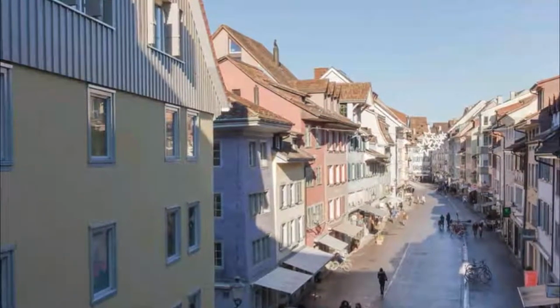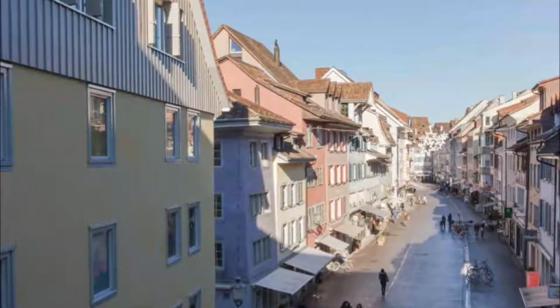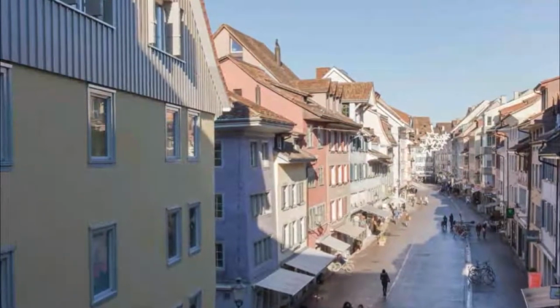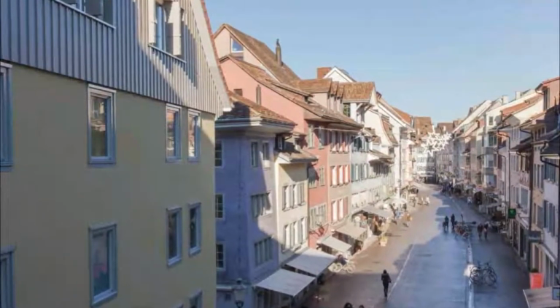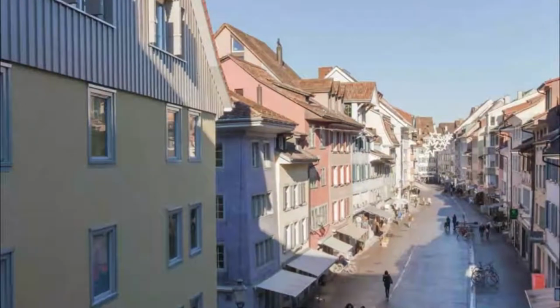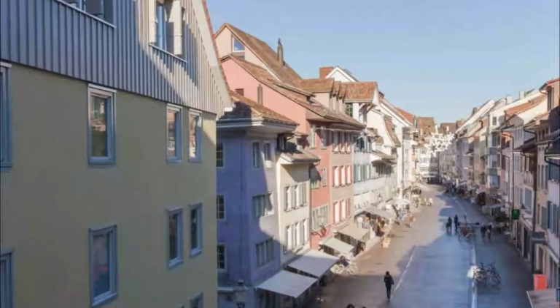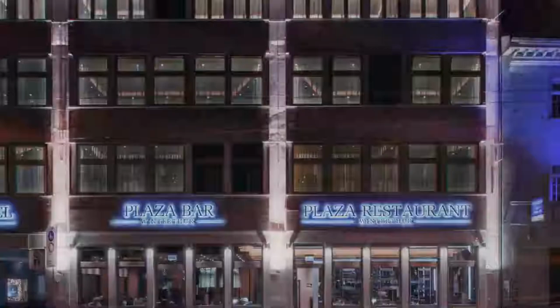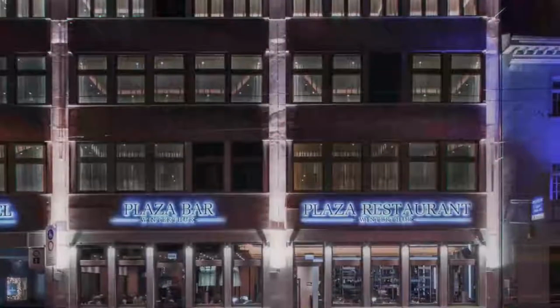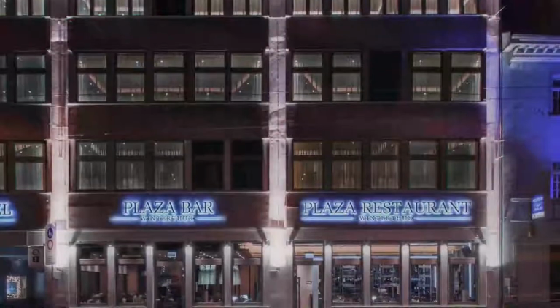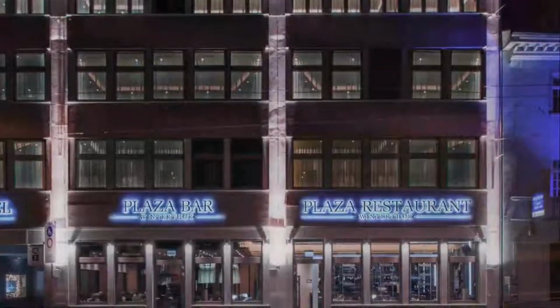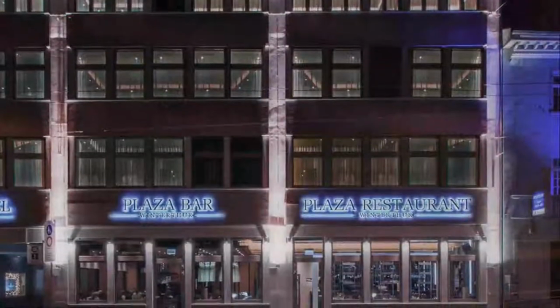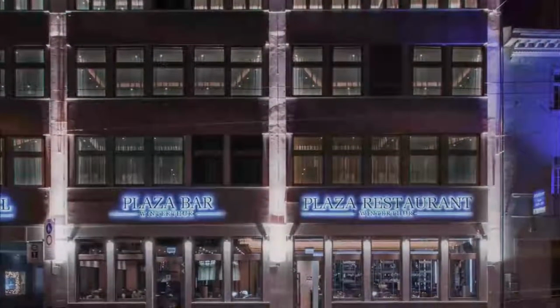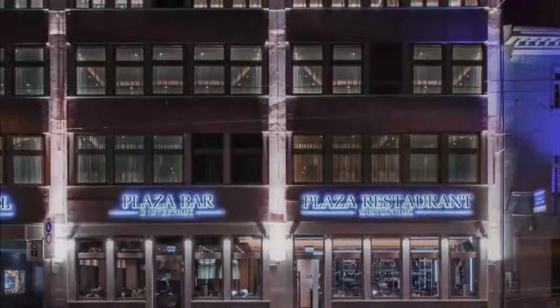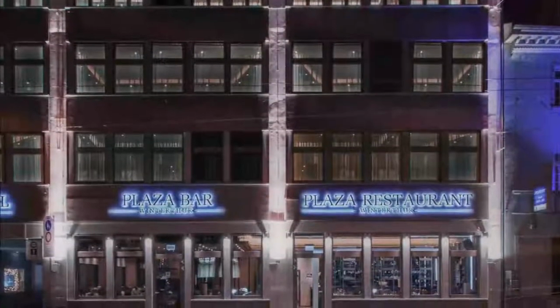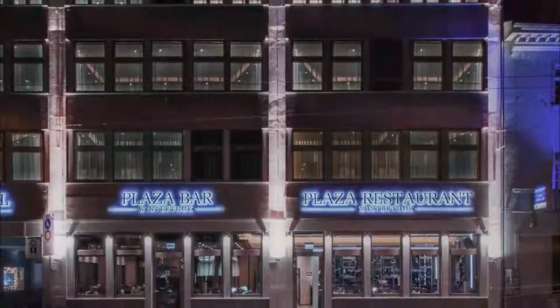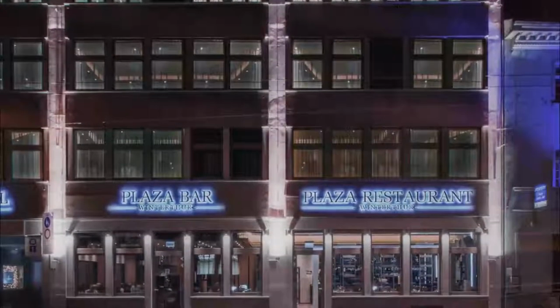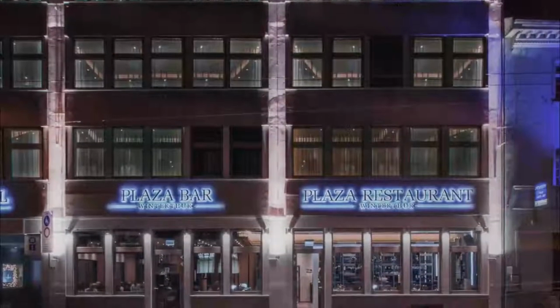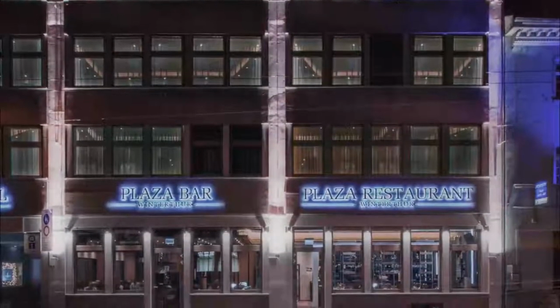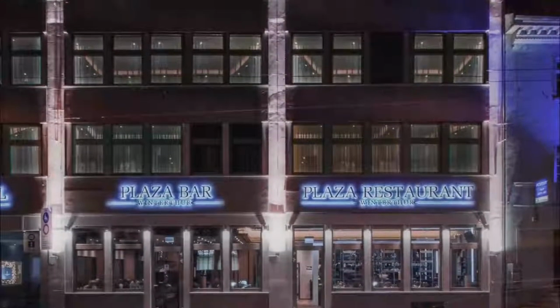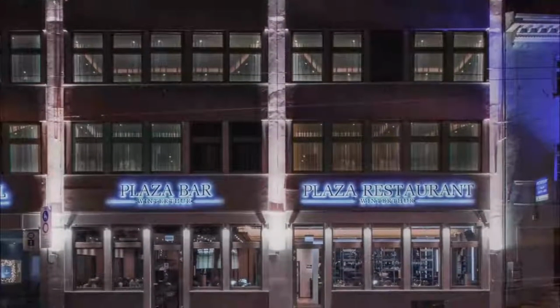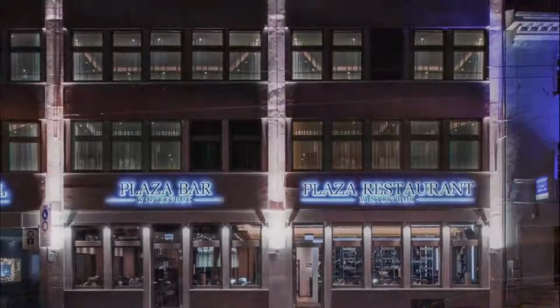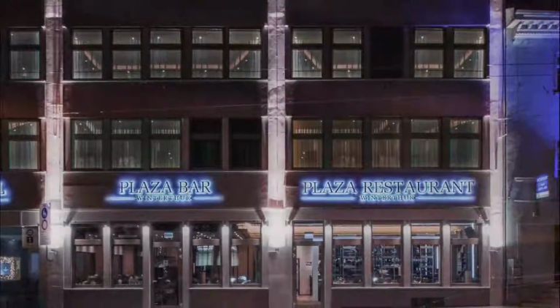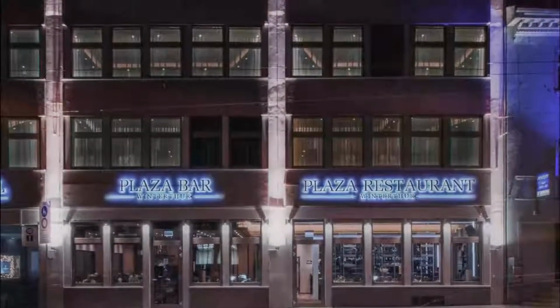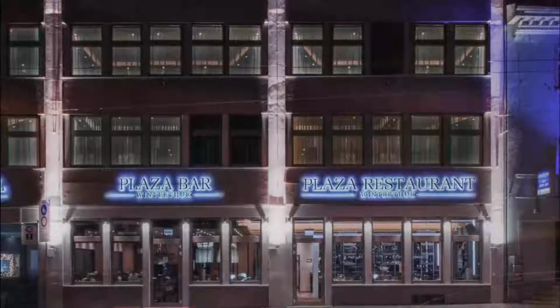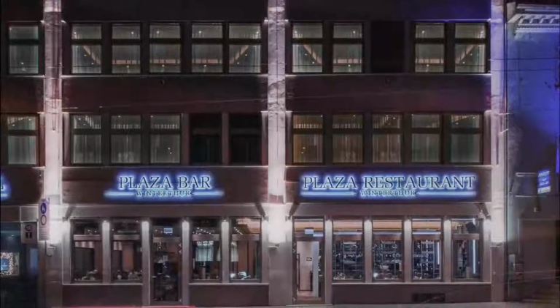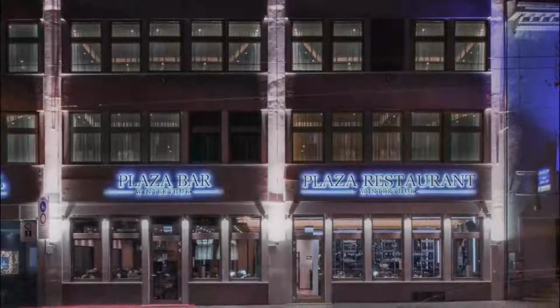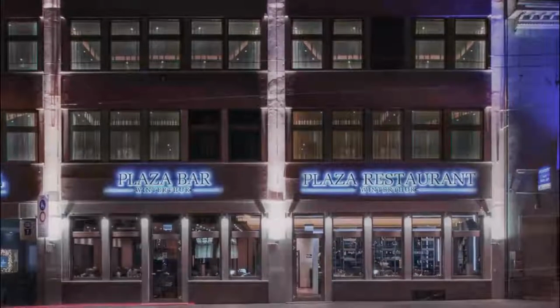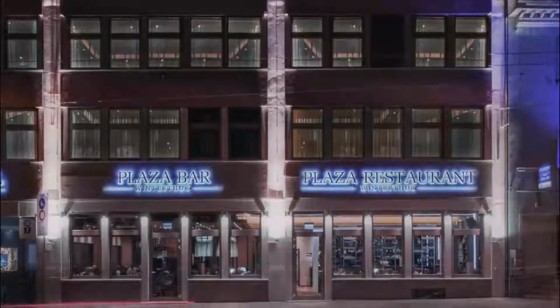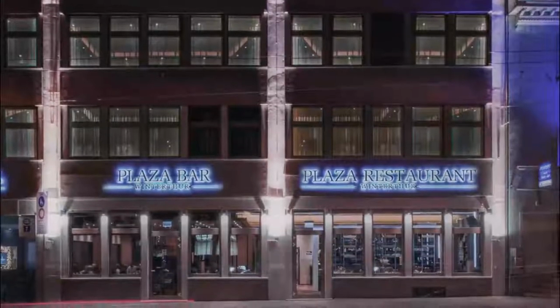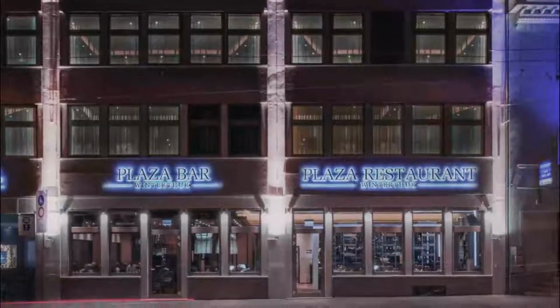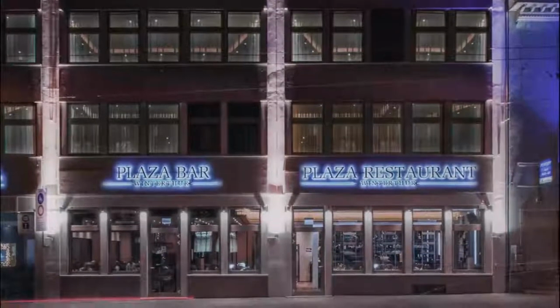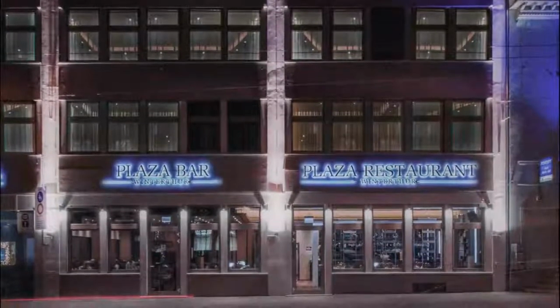Number seven: Plaza Hotel Winterthur. Located just 500 meters from the main train station in Winterthur, Plaza Hotel Winterthur welcomes guests with a bar and a restaurant.